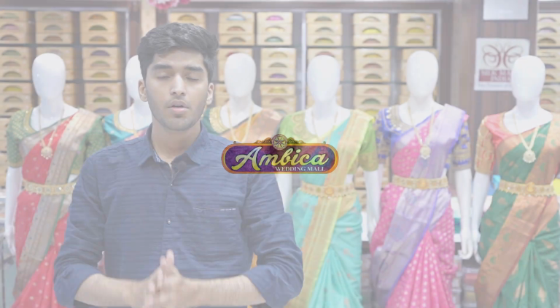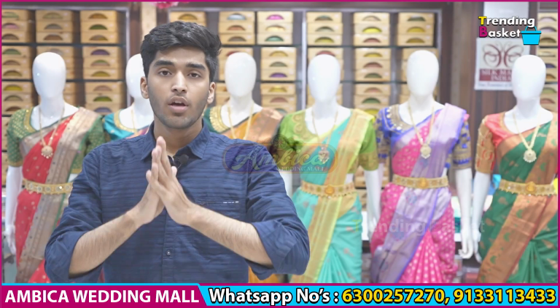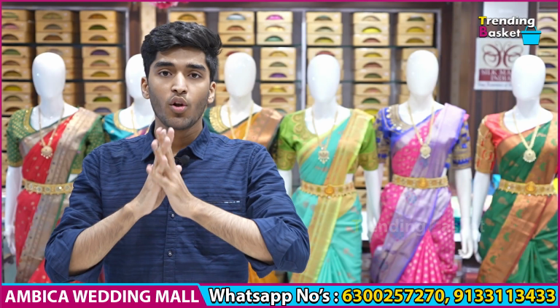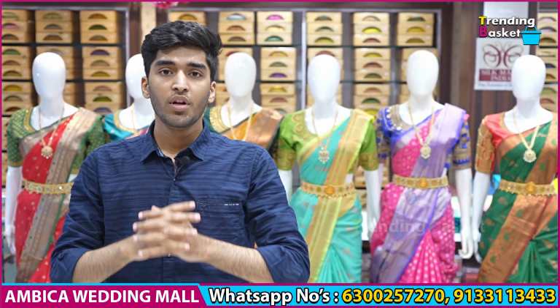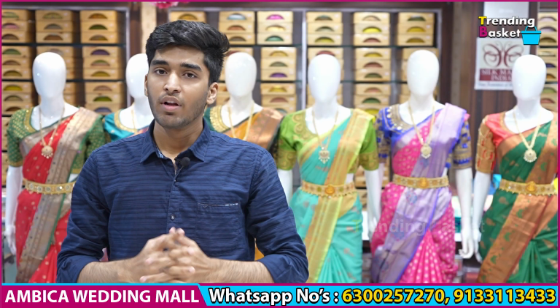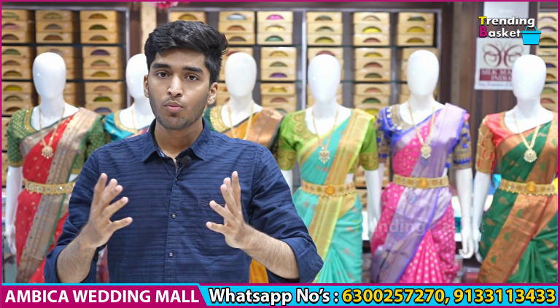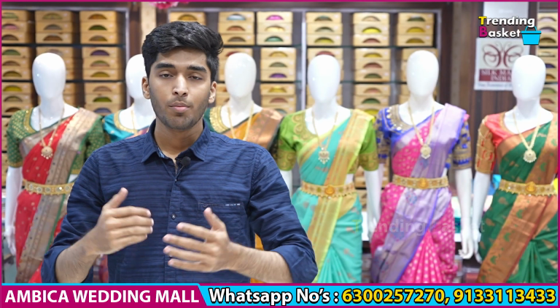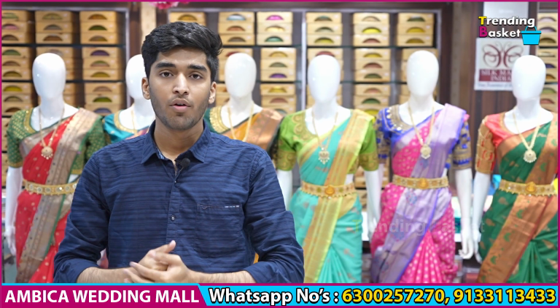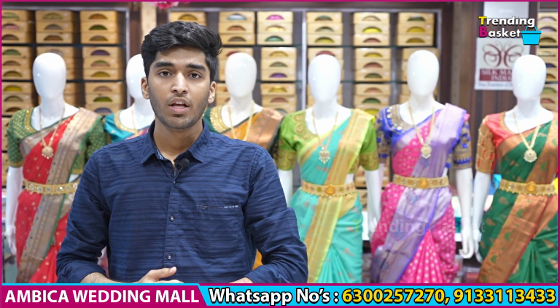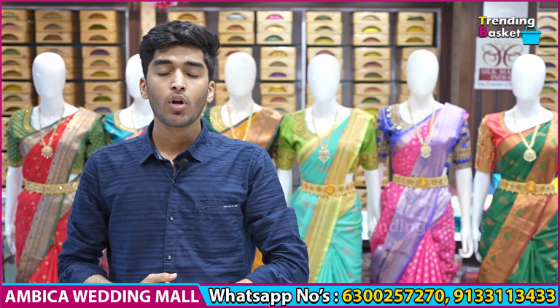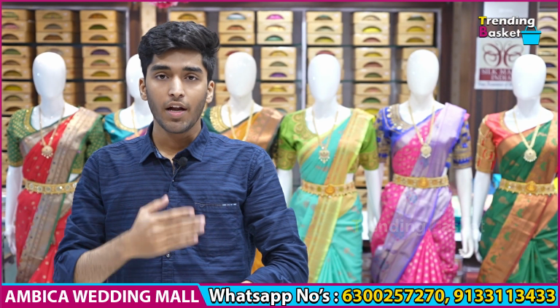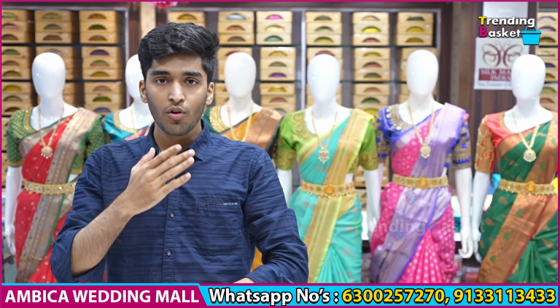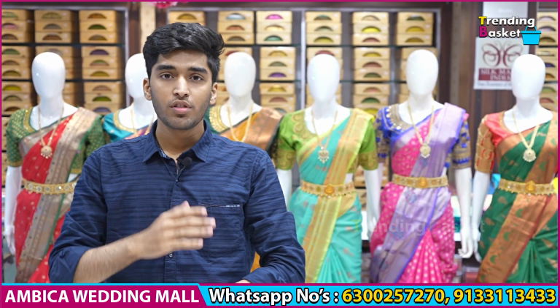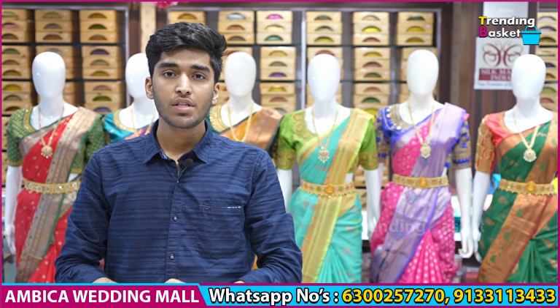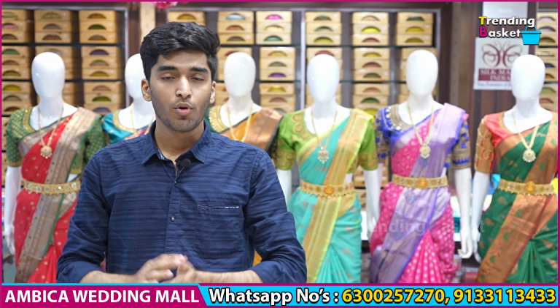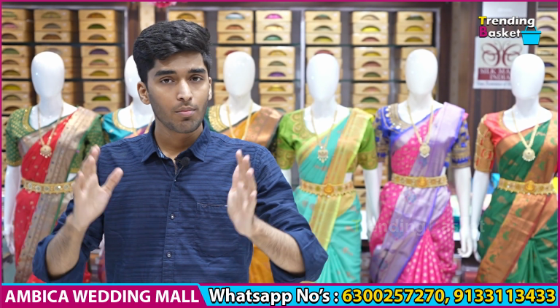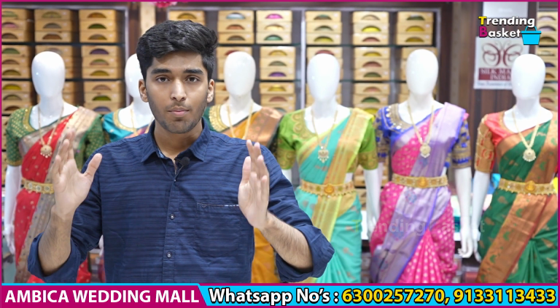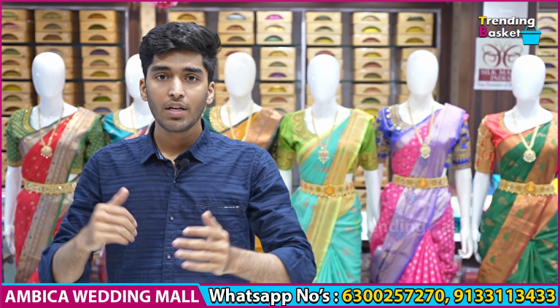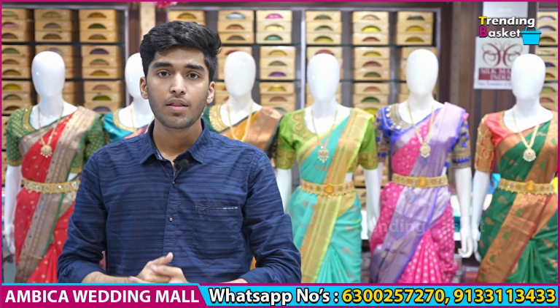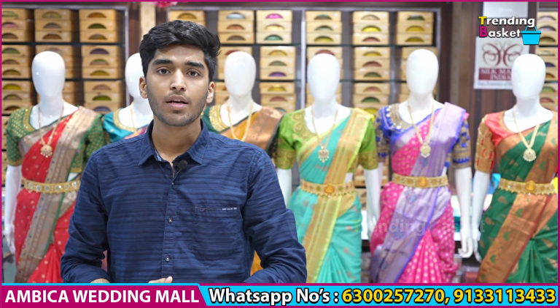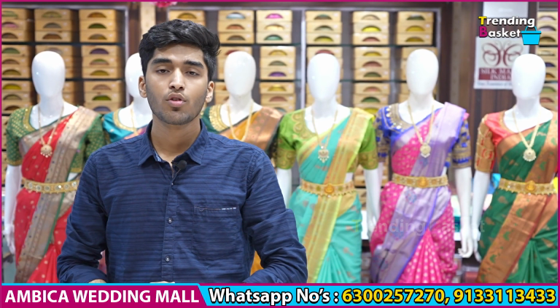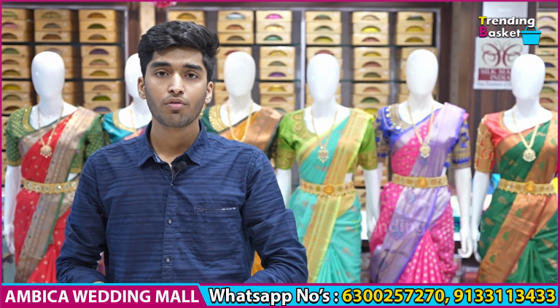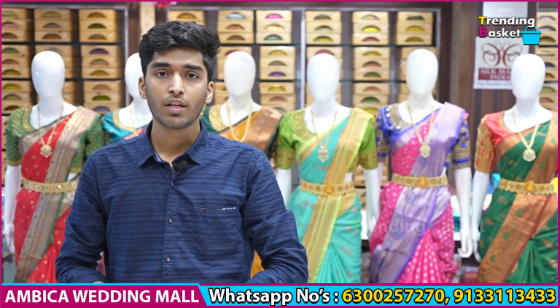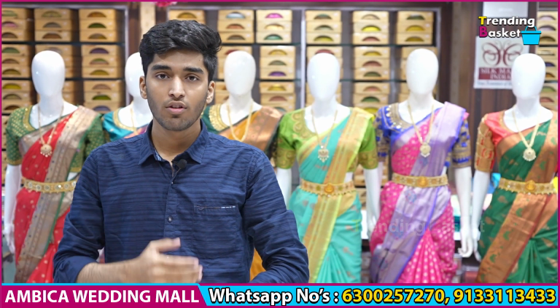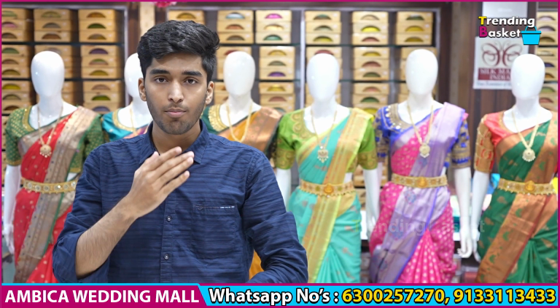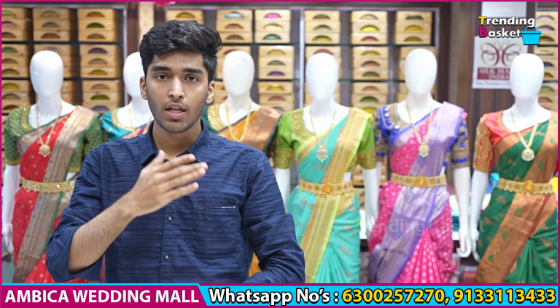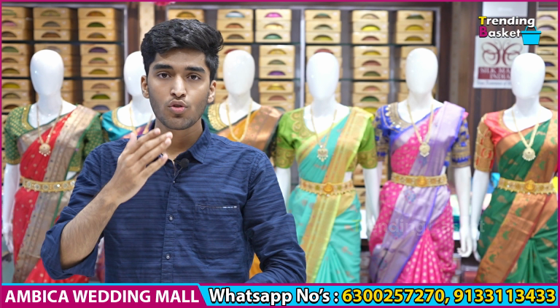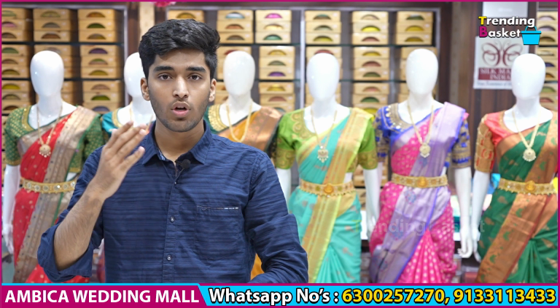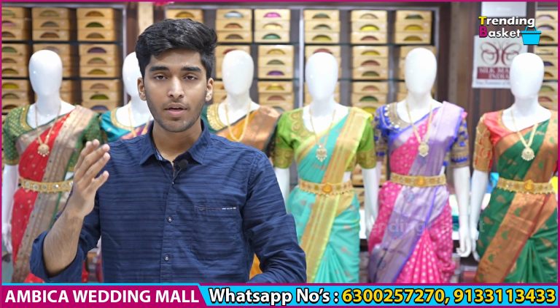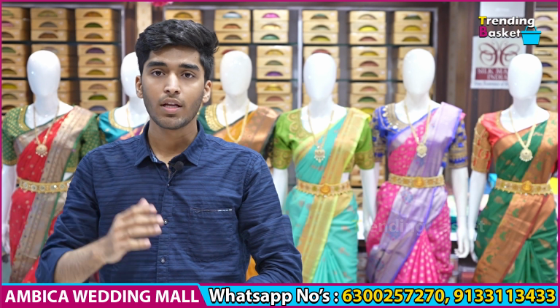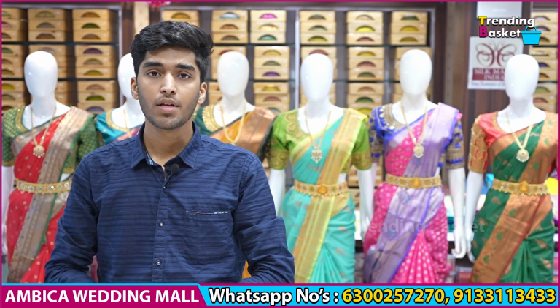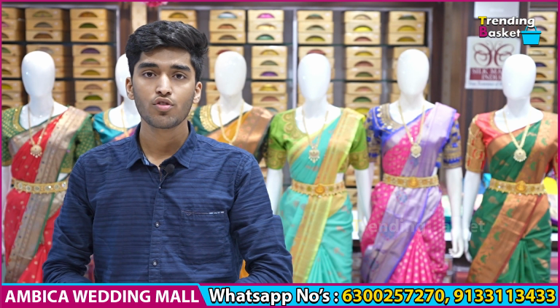Hello, welcome to Ambika Wedding Mall. This is completely the exclusive collection of Banaras Kota Paitani sarees.